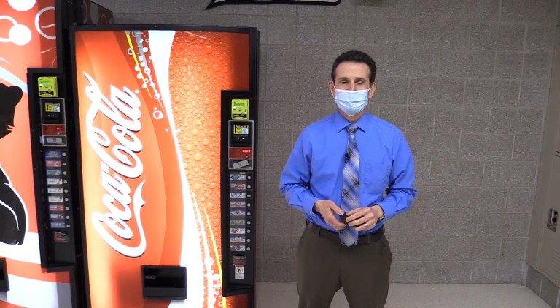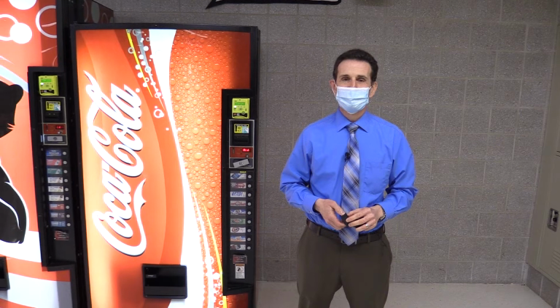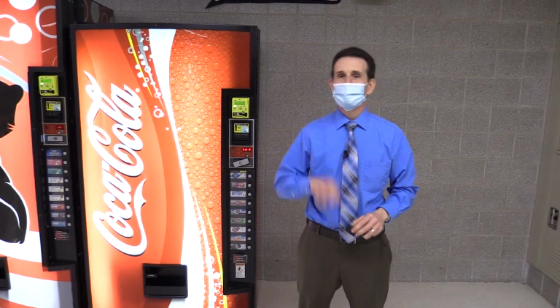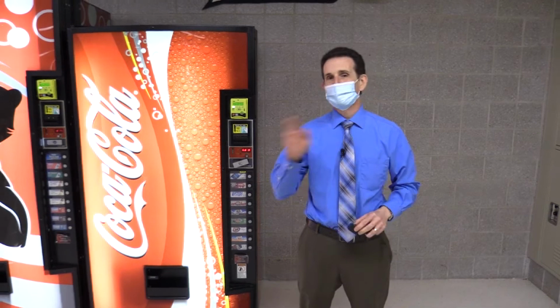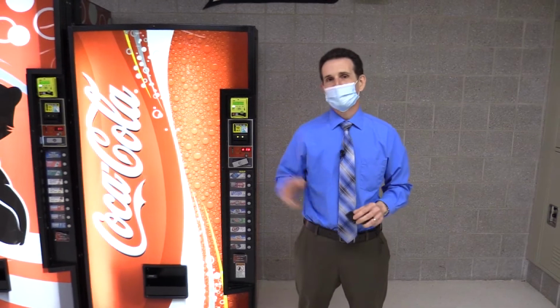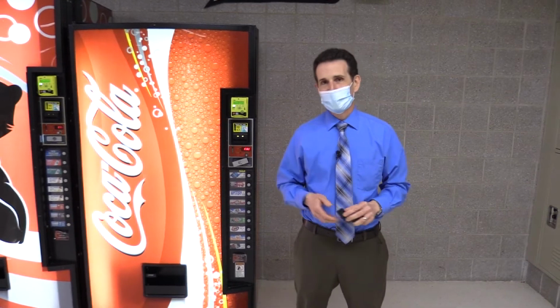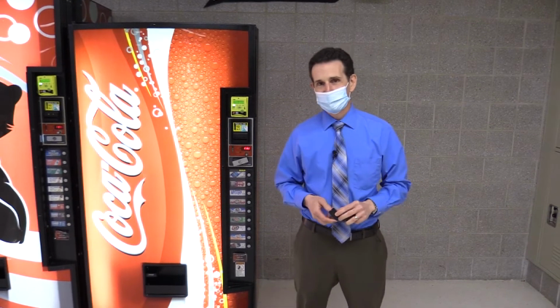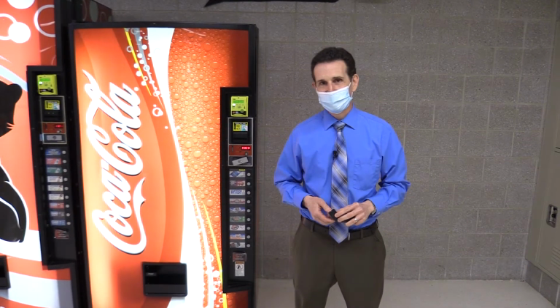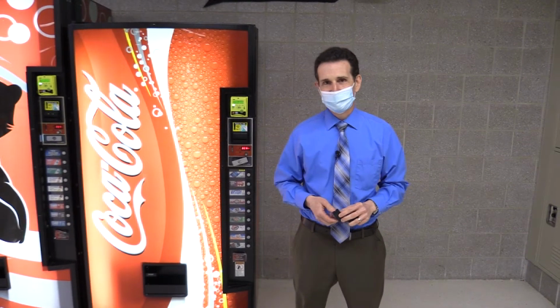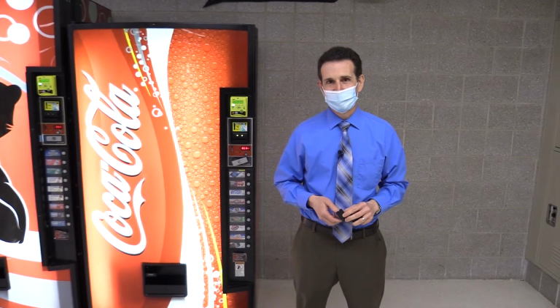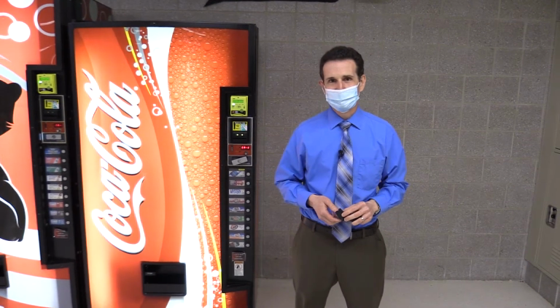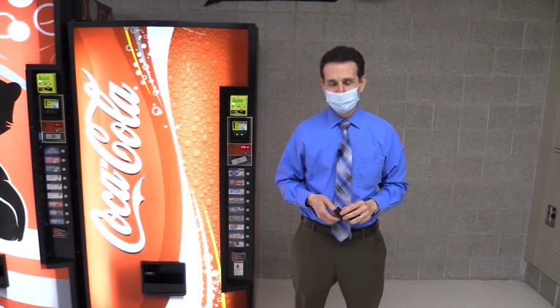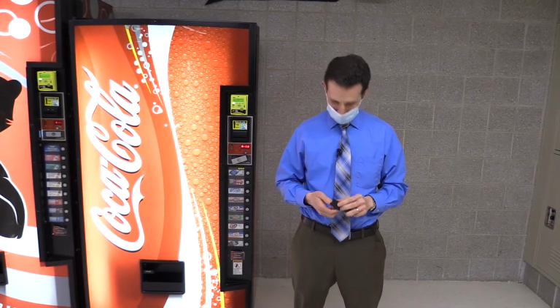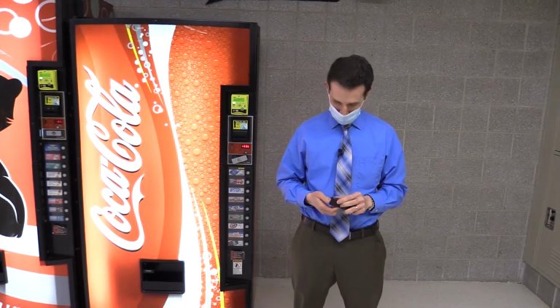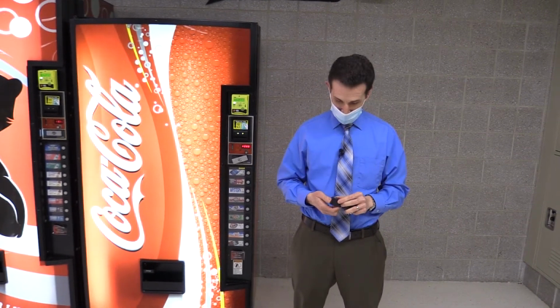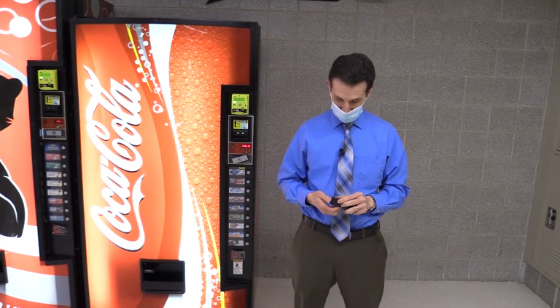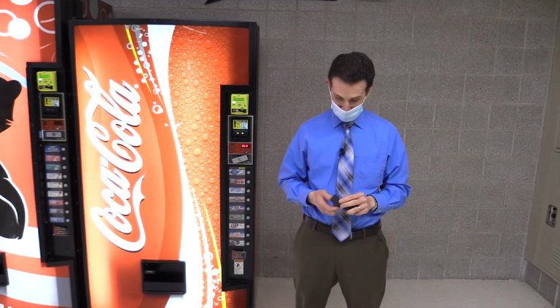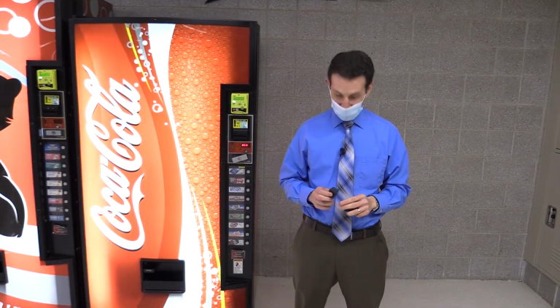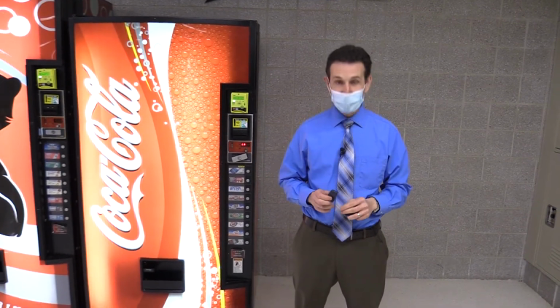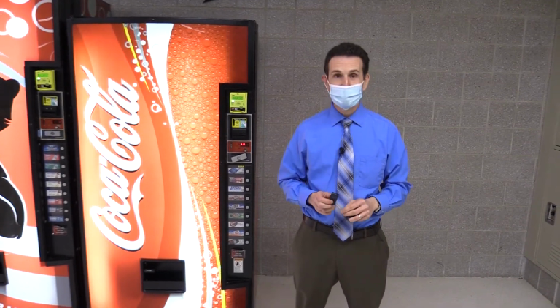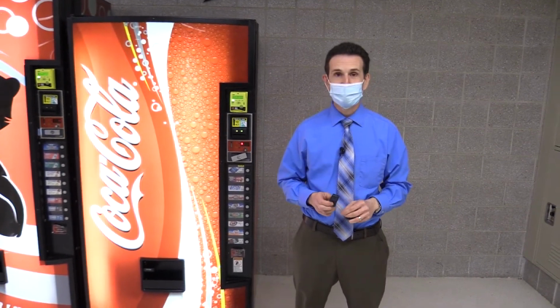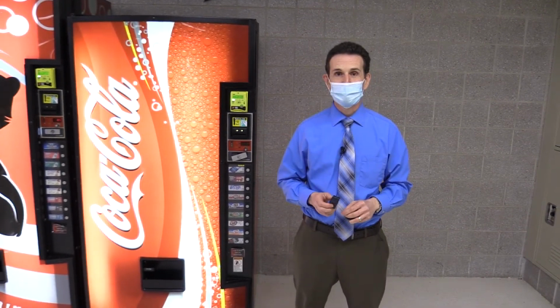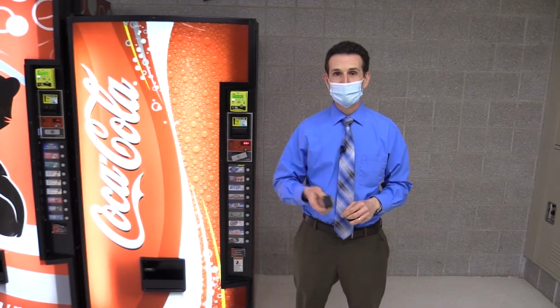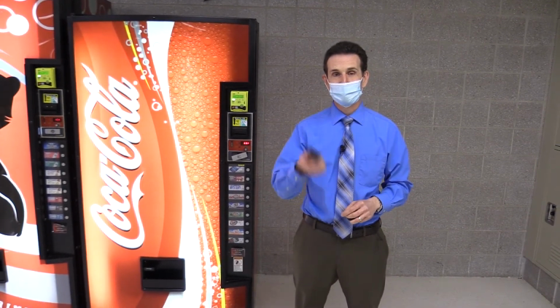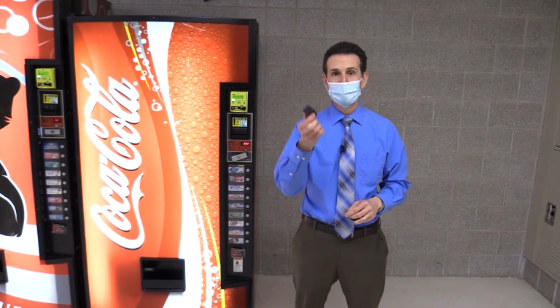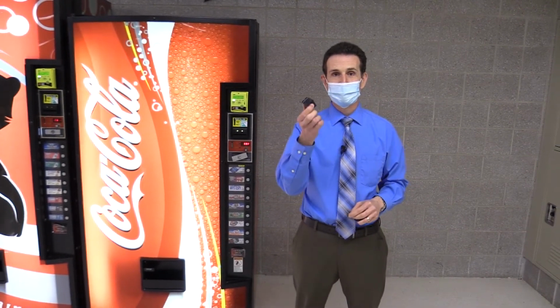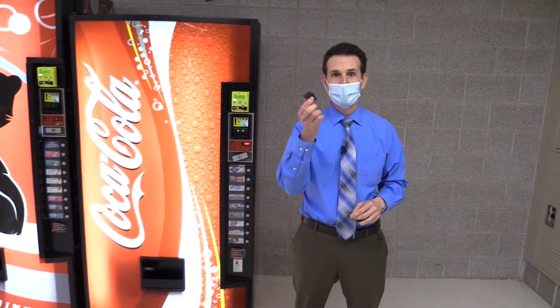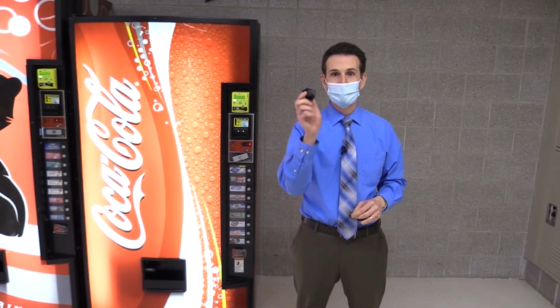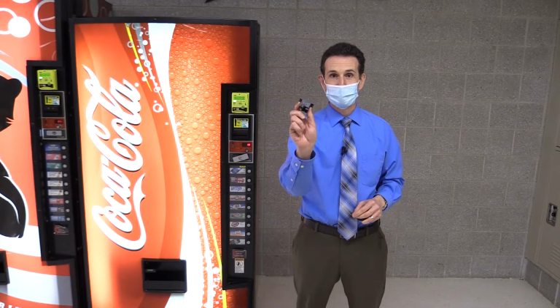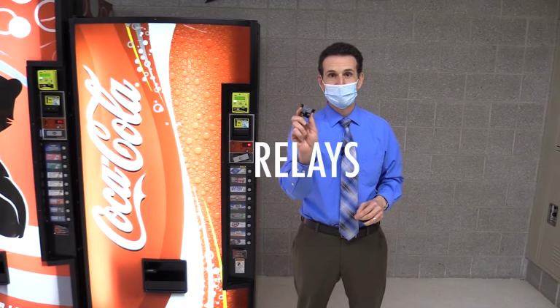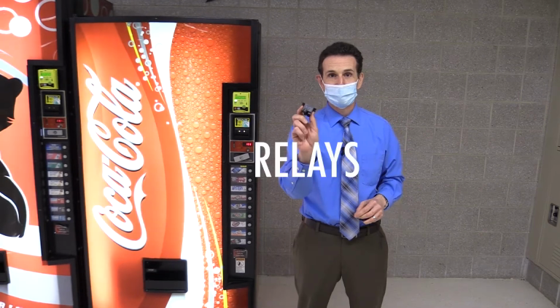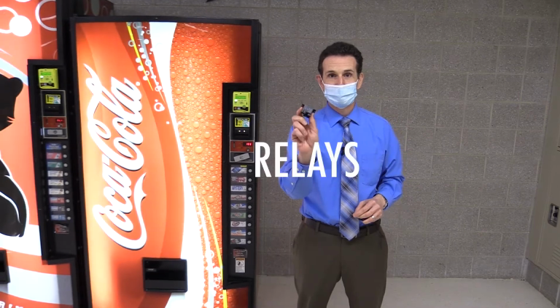Hello and welcome to Happy Vending. I'm Bill and today we're talking about relays.